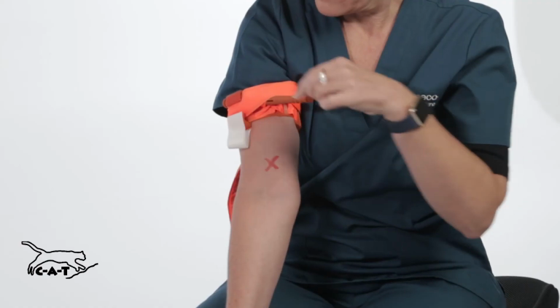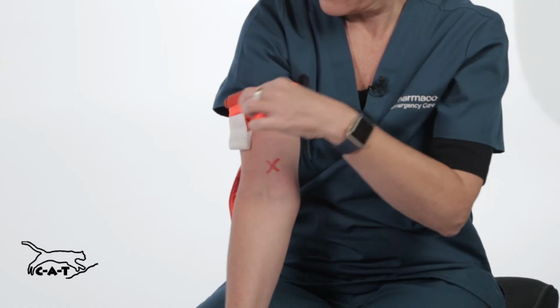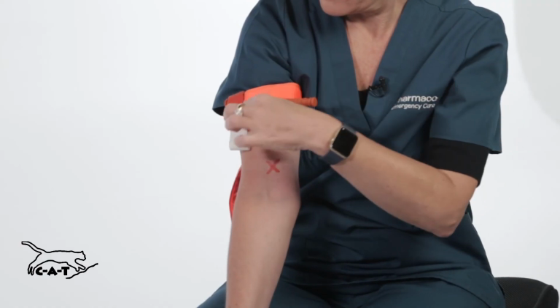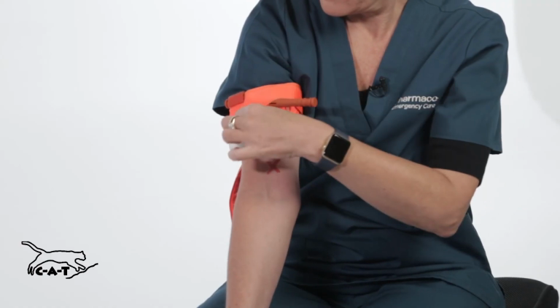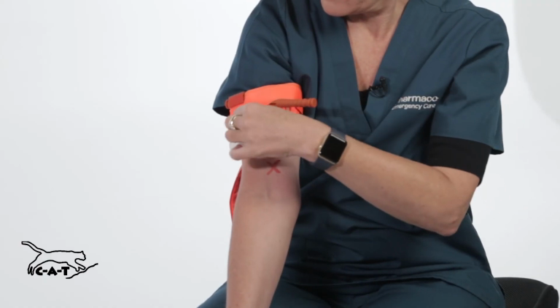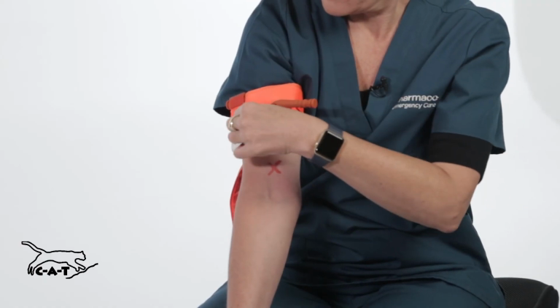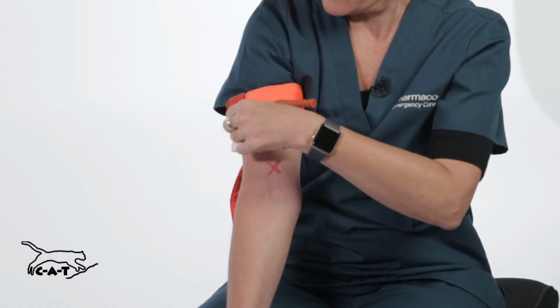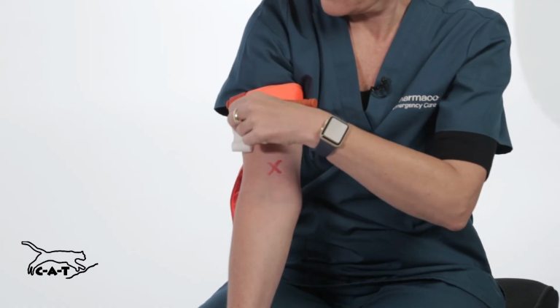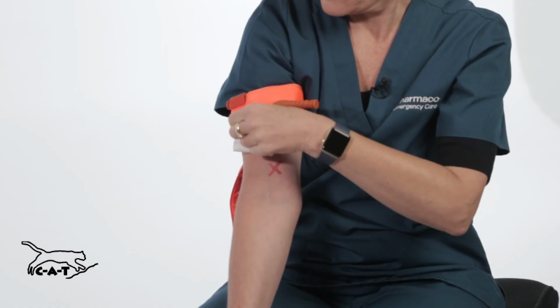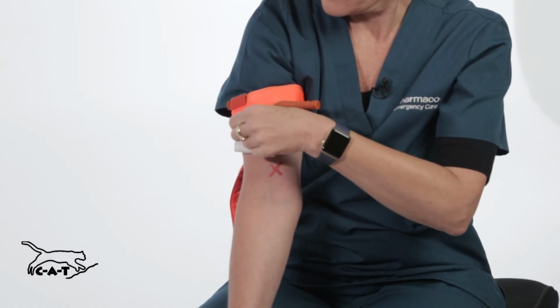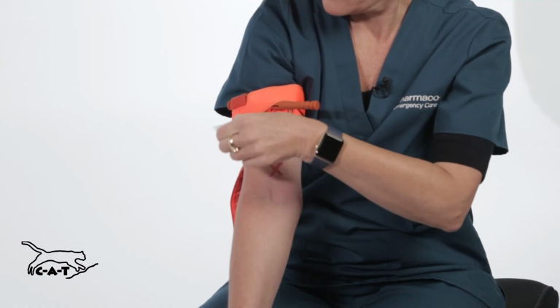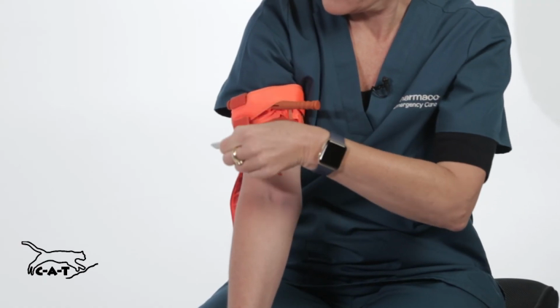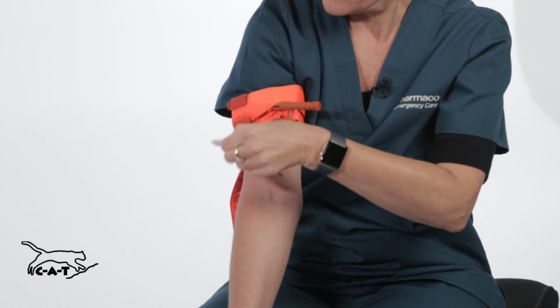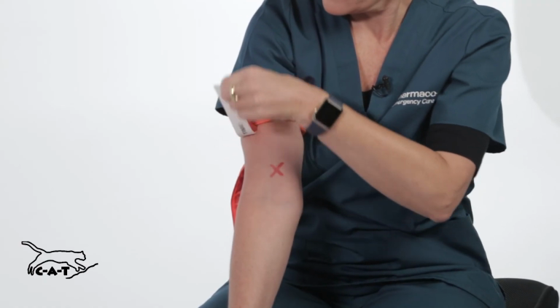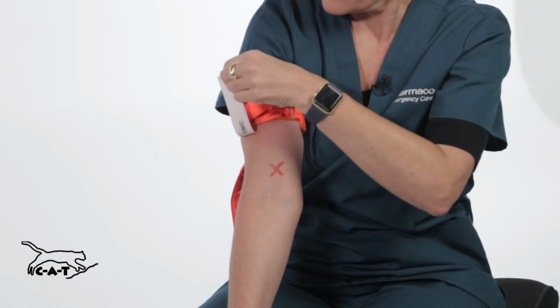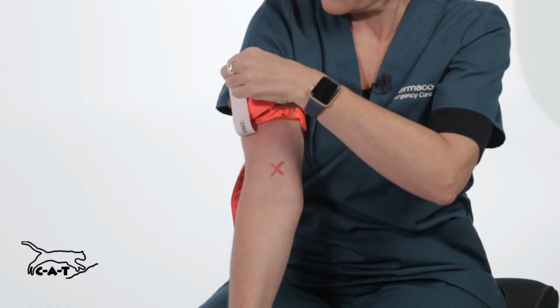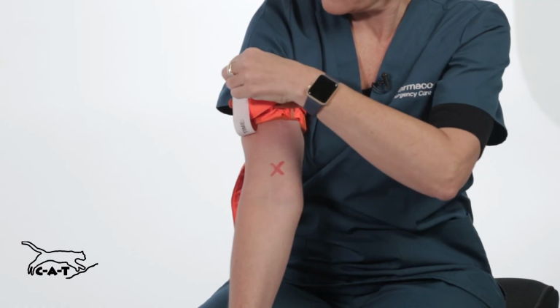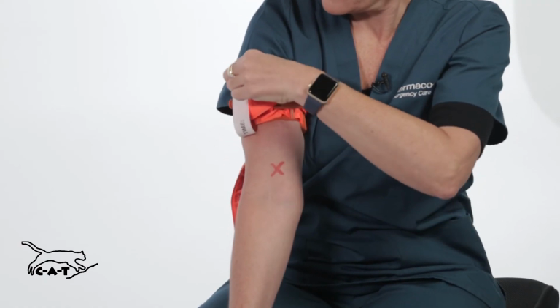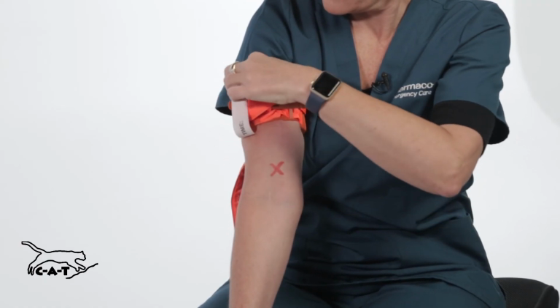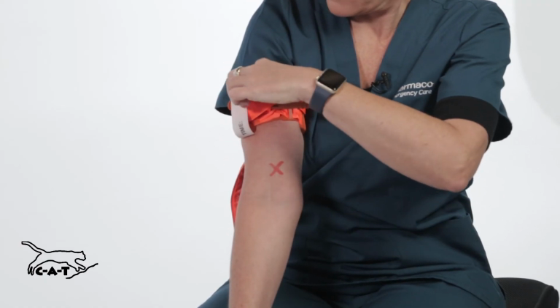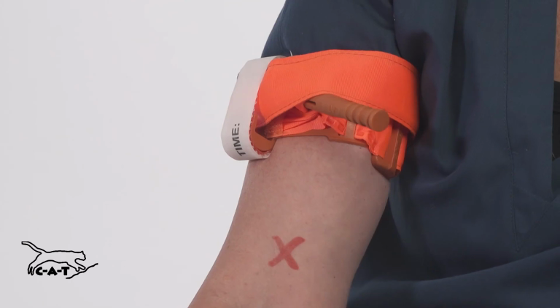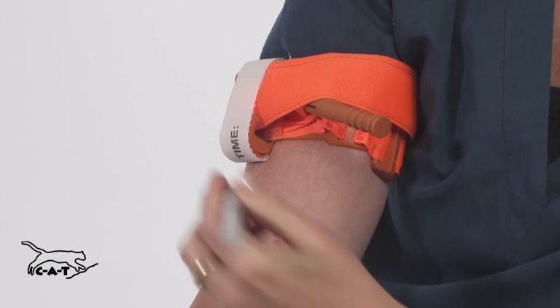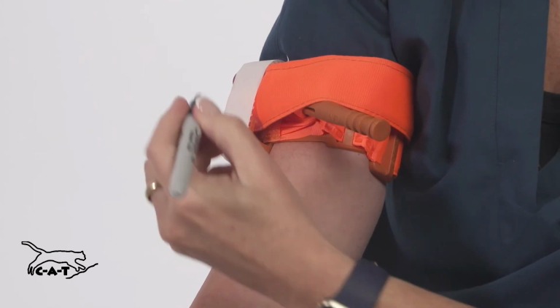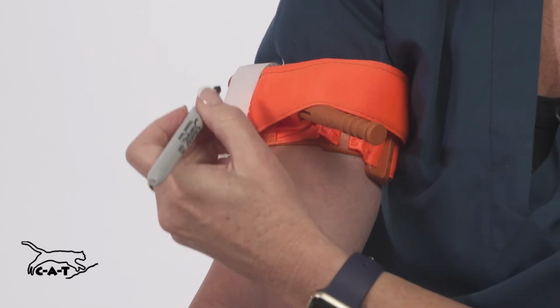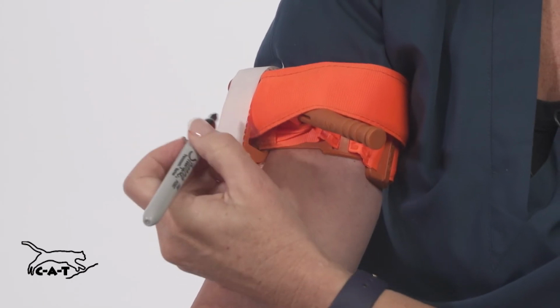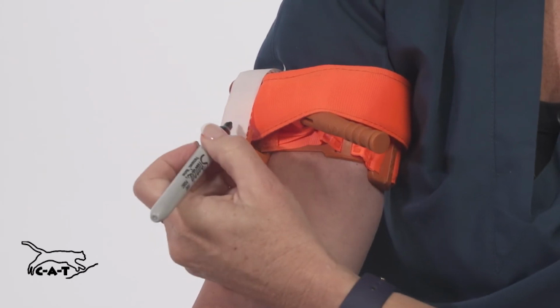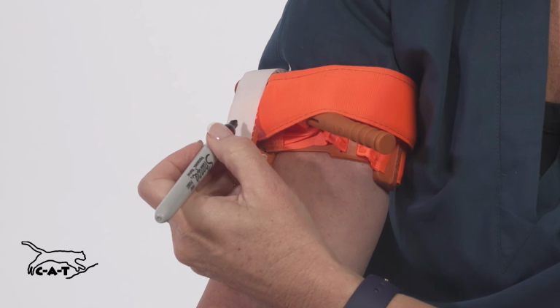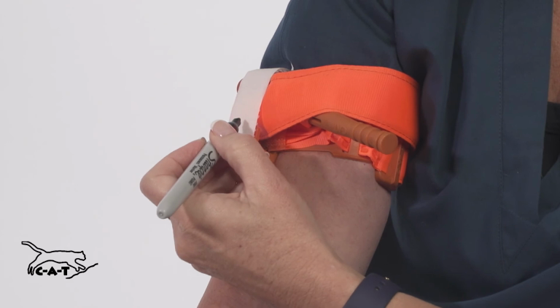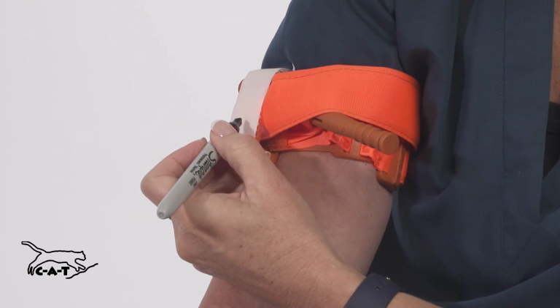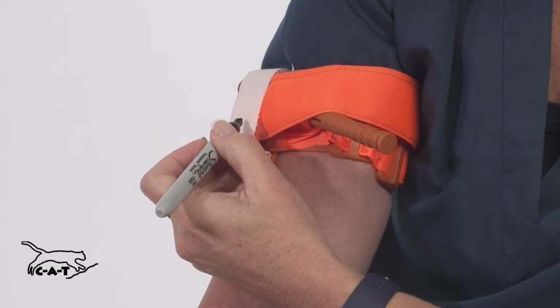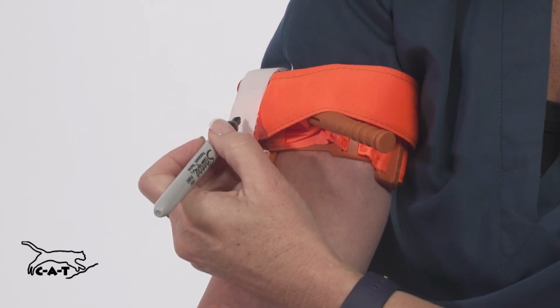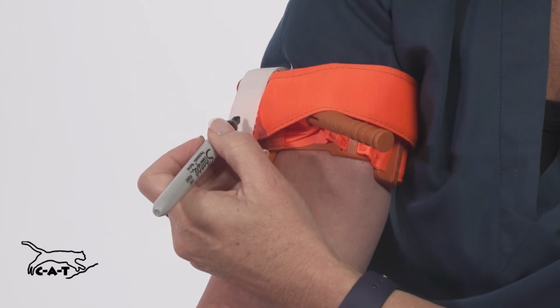Secure the time strap and write the time of application on the time strap.